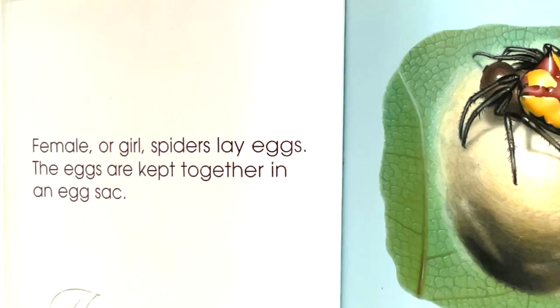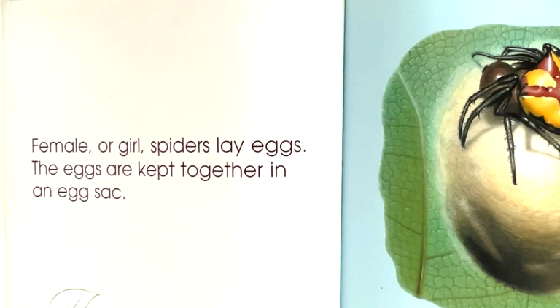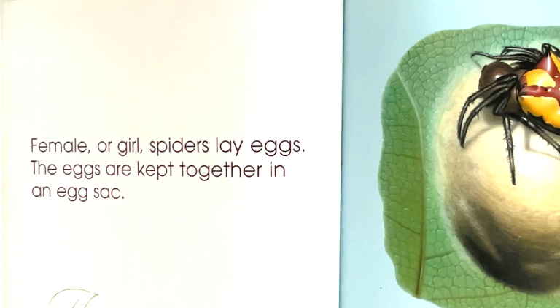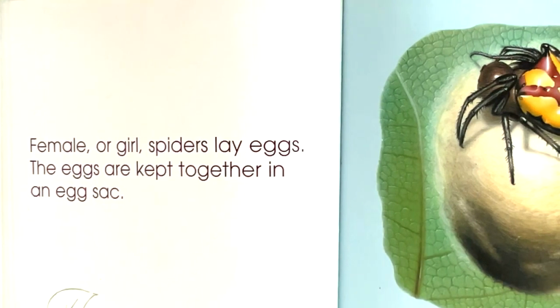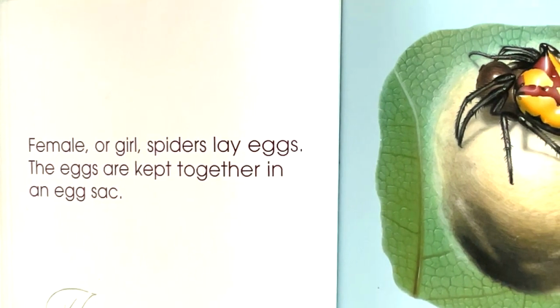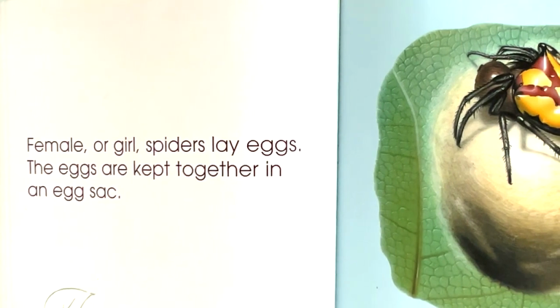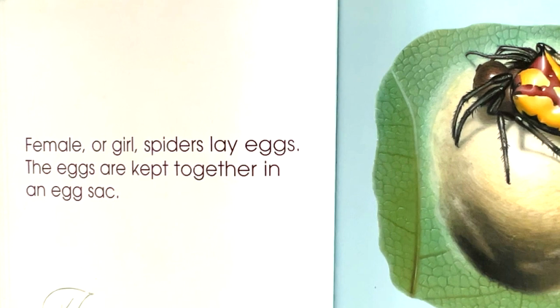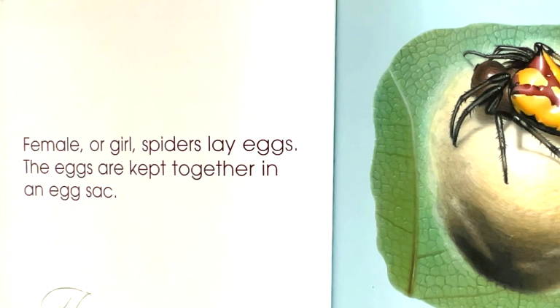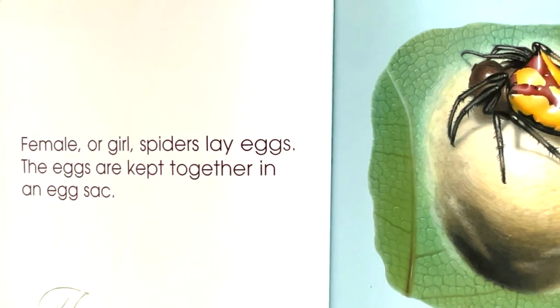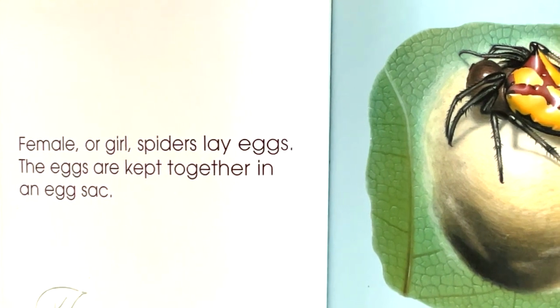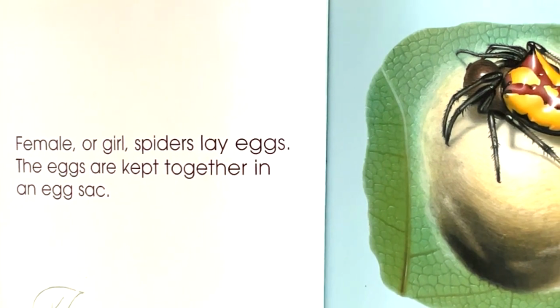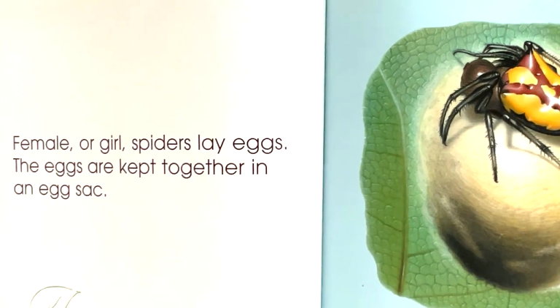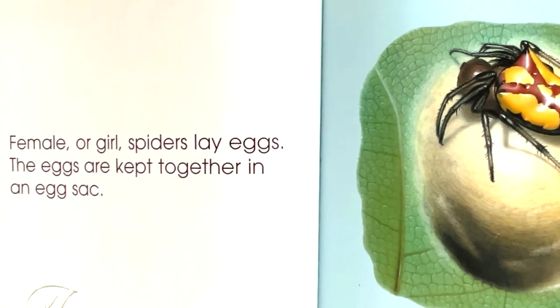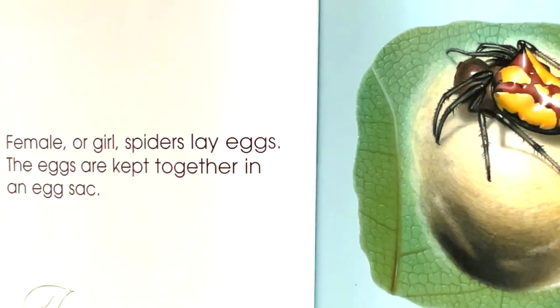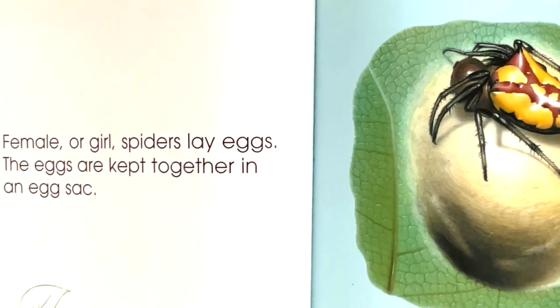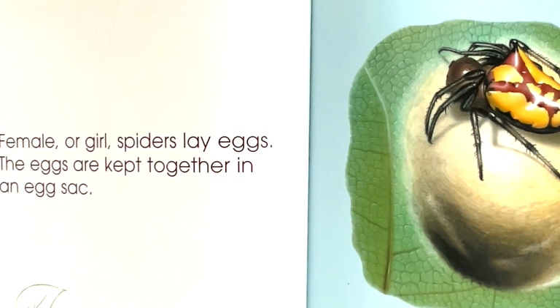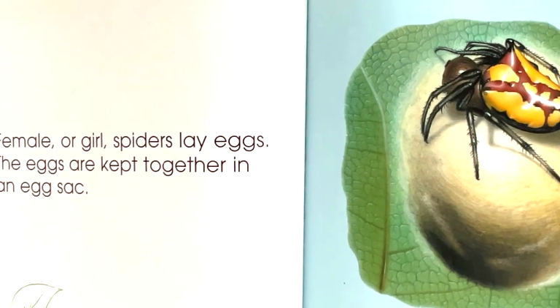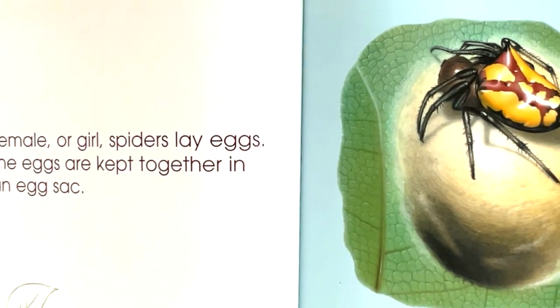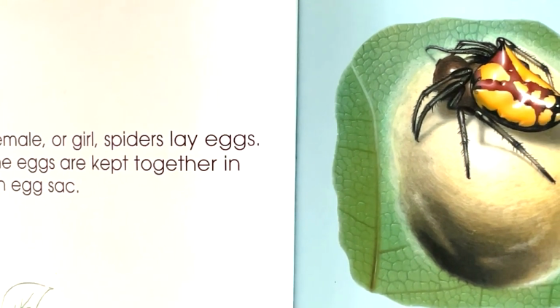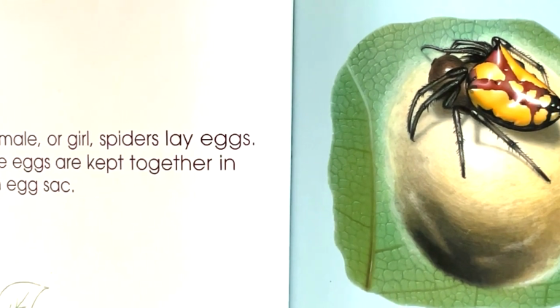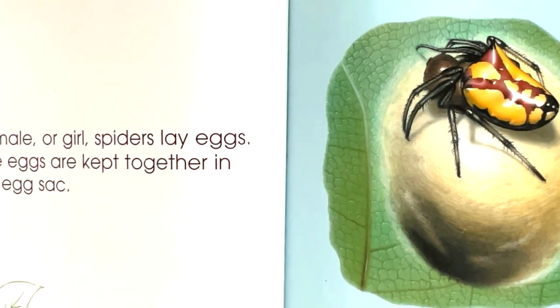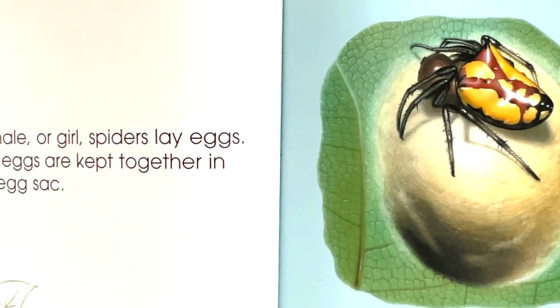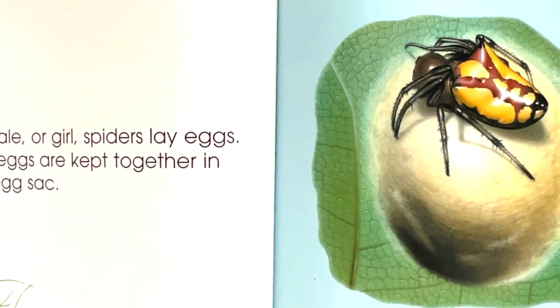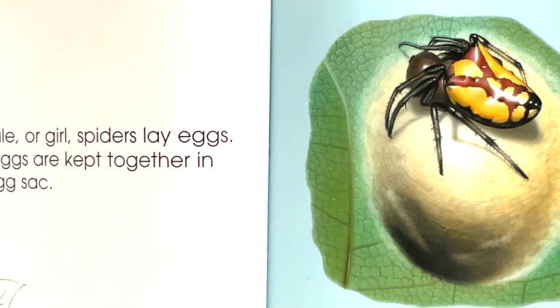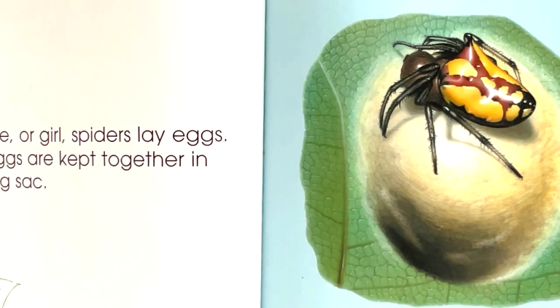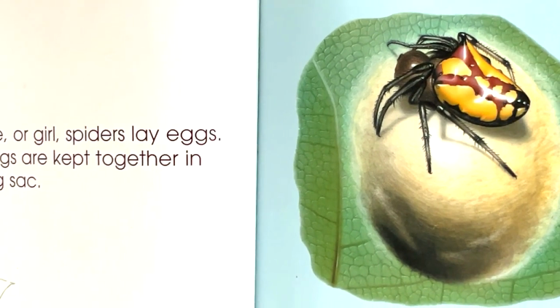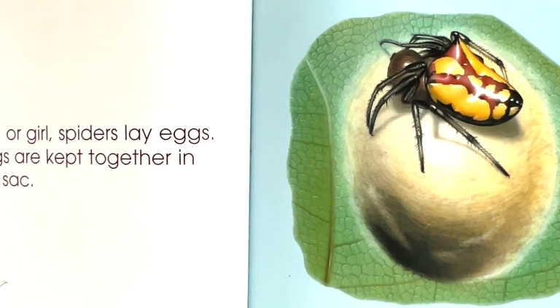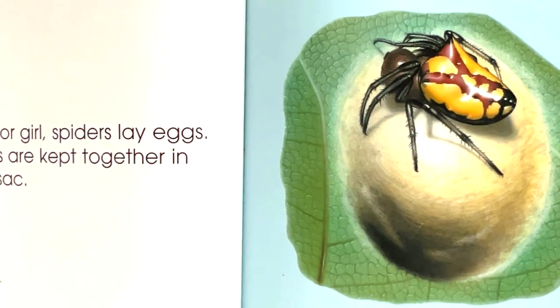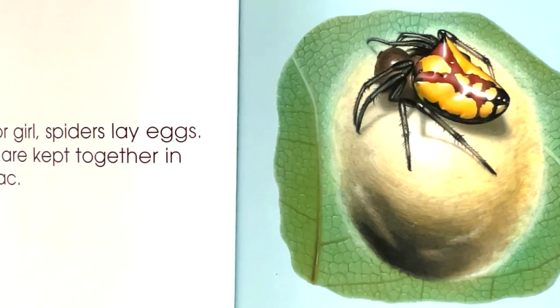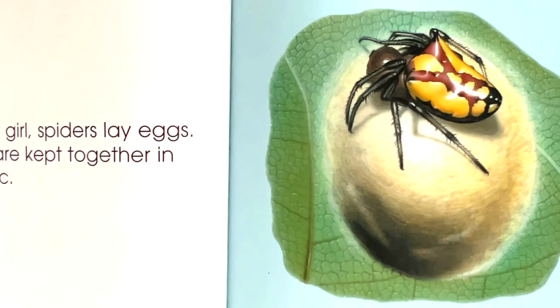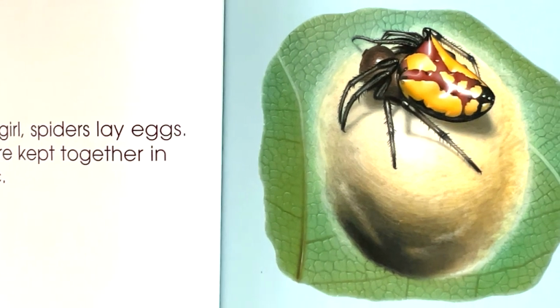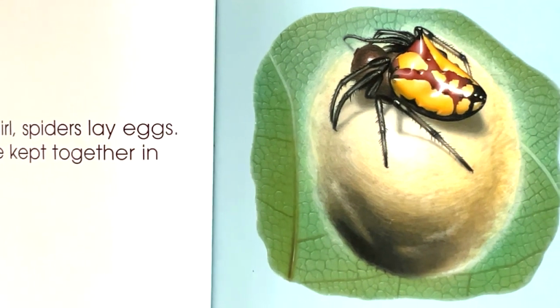Female, or girl, spiders lay eggs. The eggs are kept together in an egg sack.